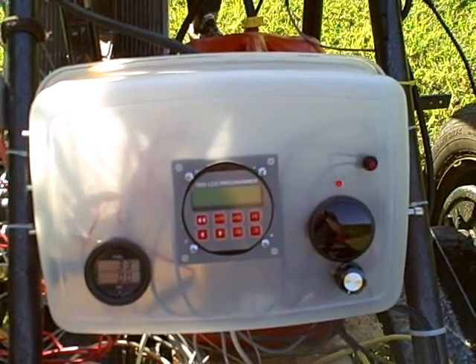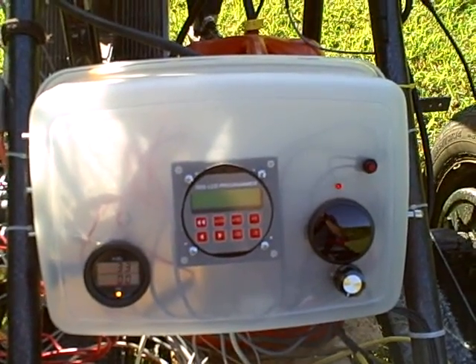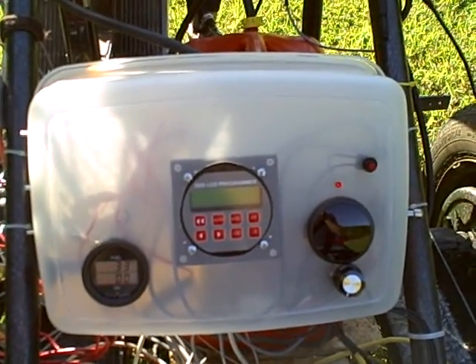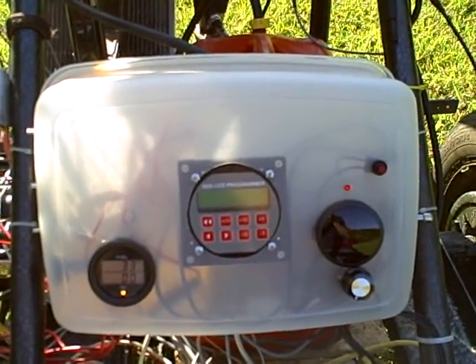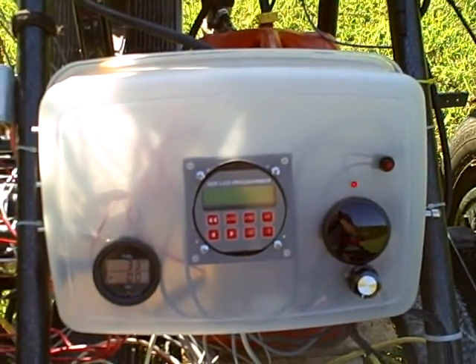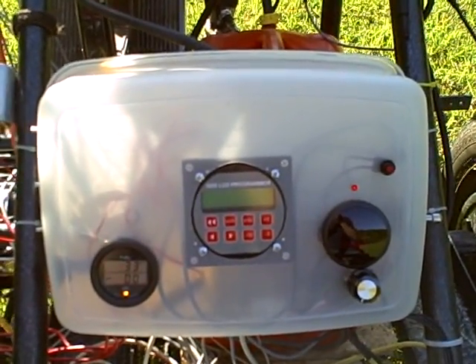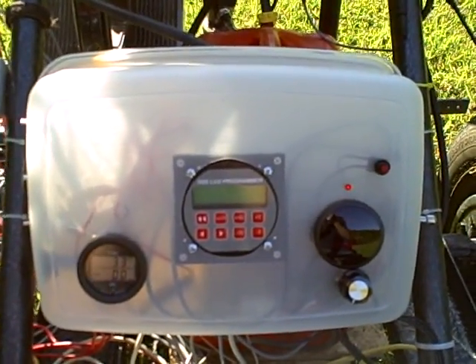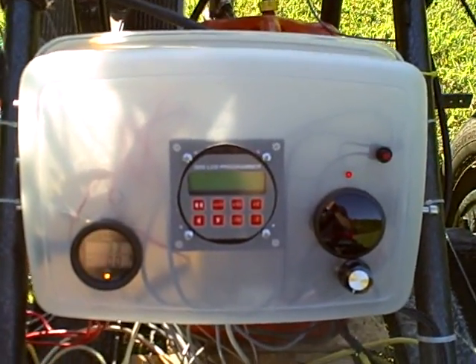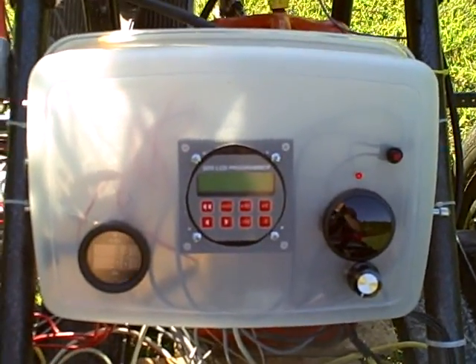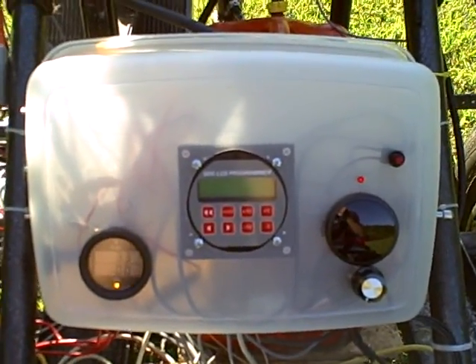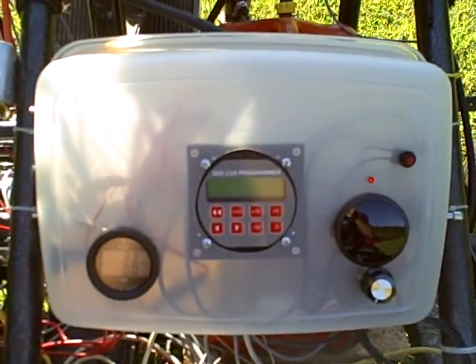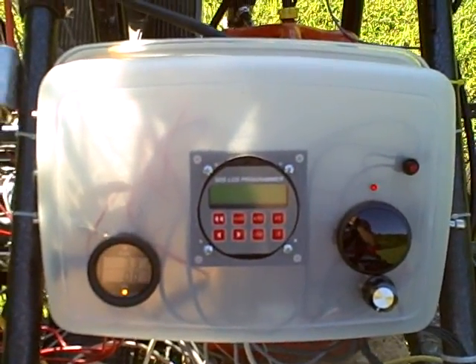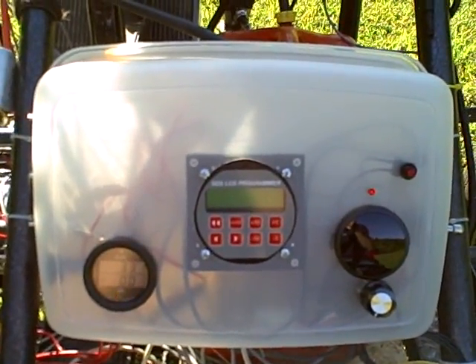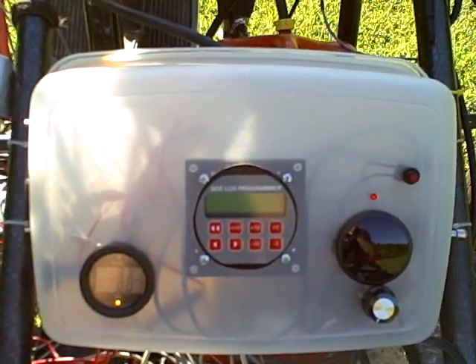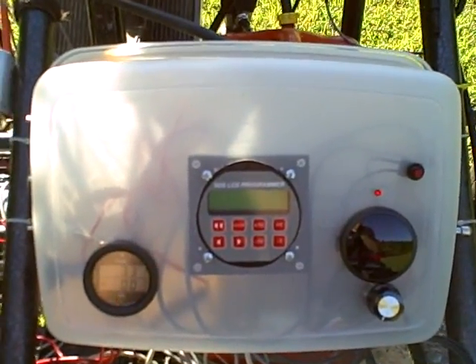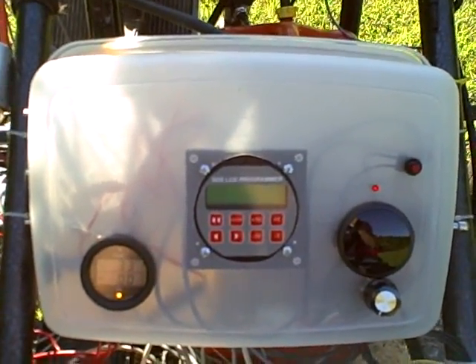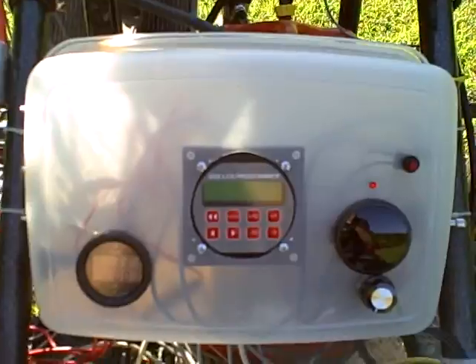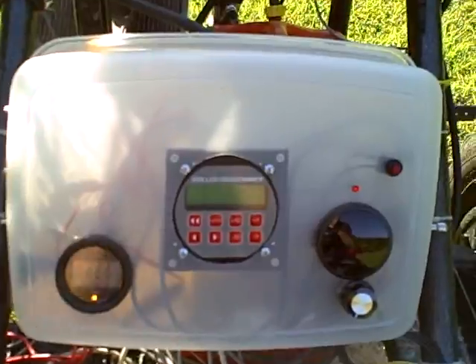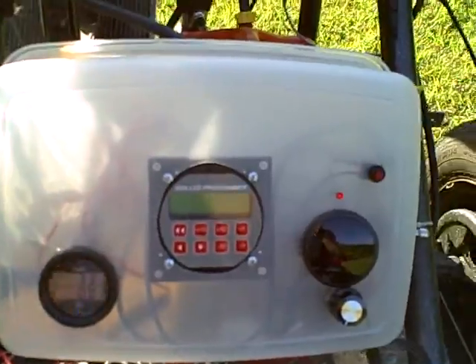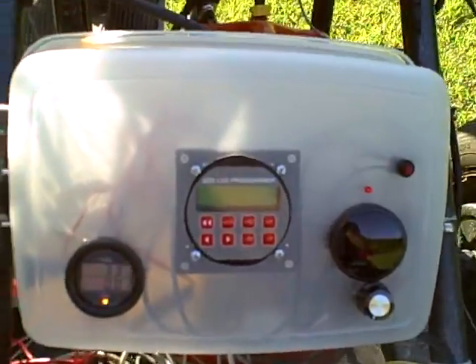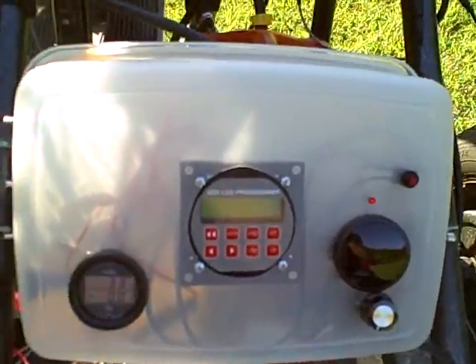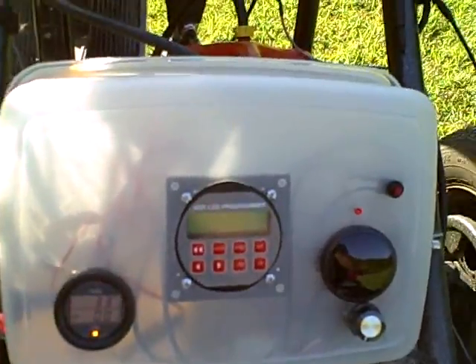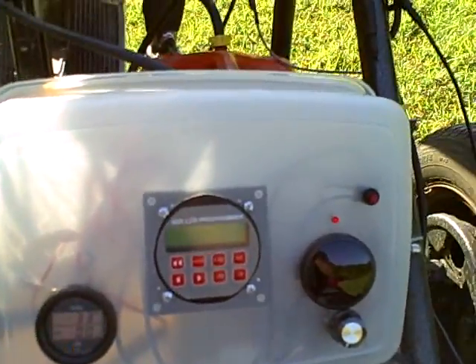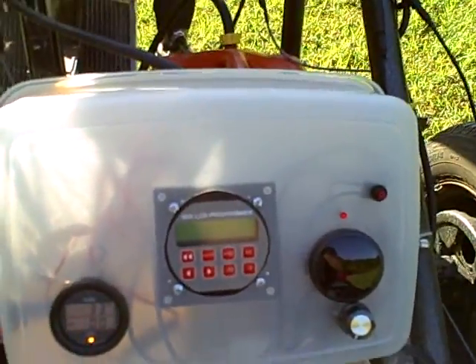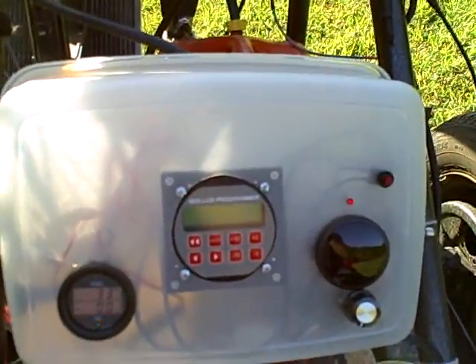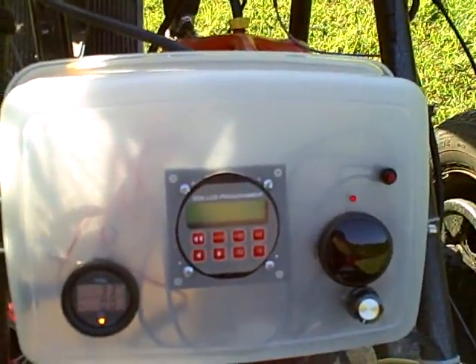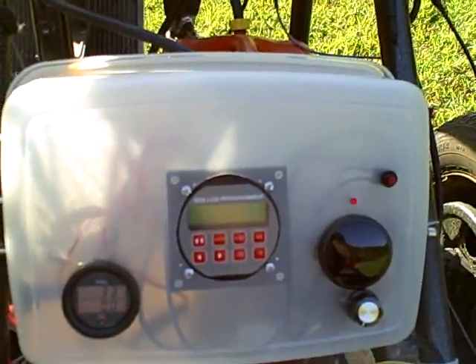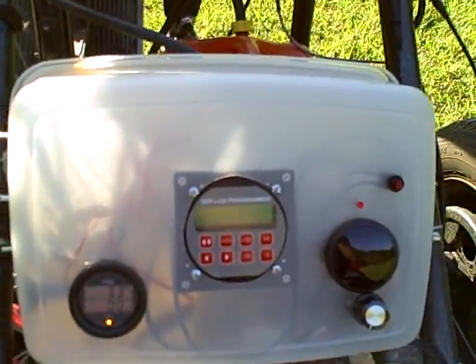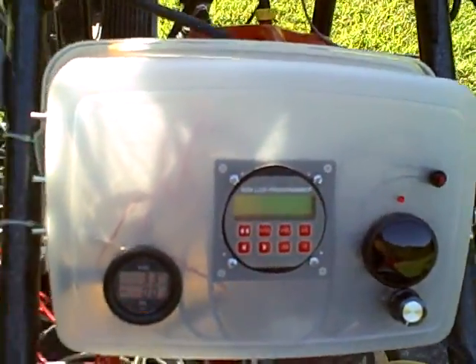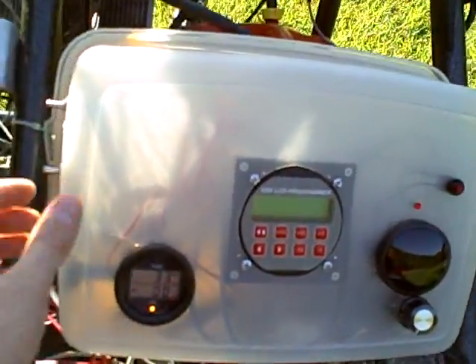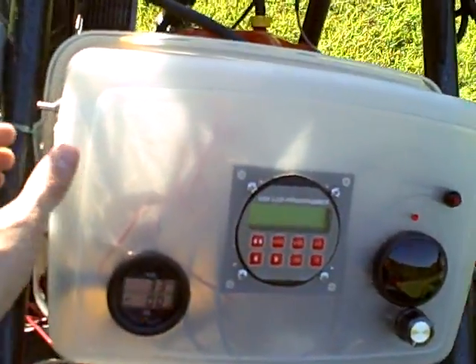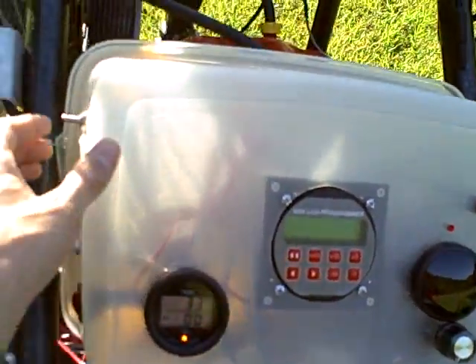This is going to be a cold start on the Suzuki G10. We'll start by turning the ECU on.